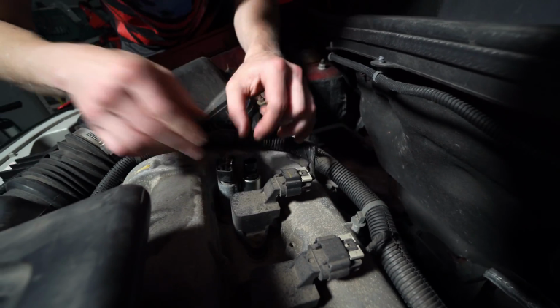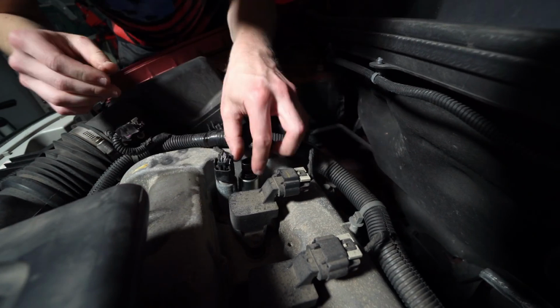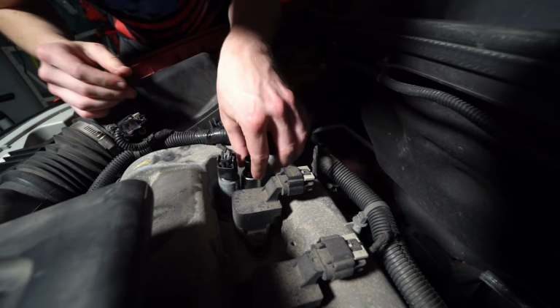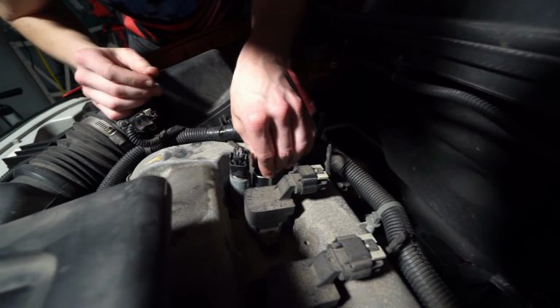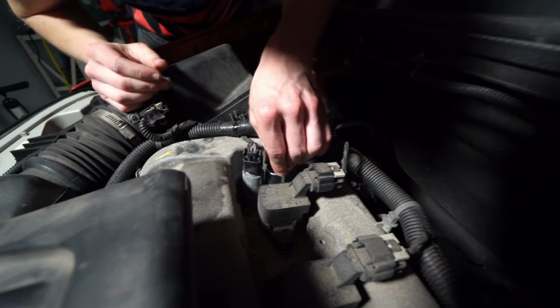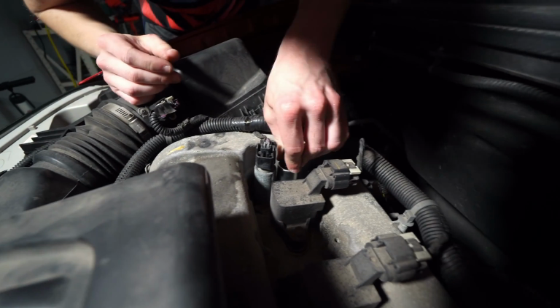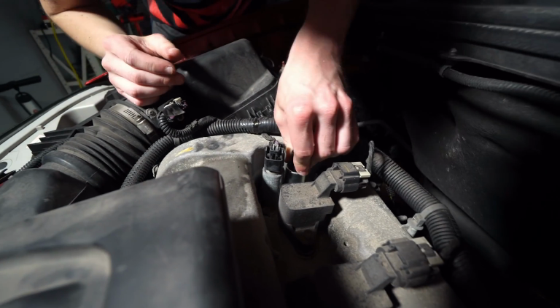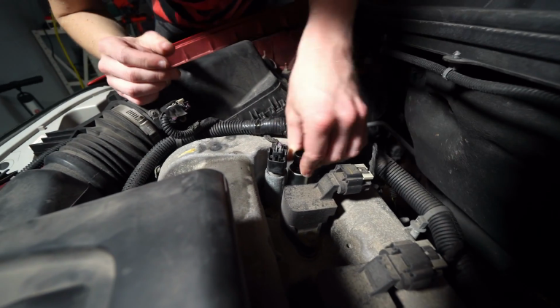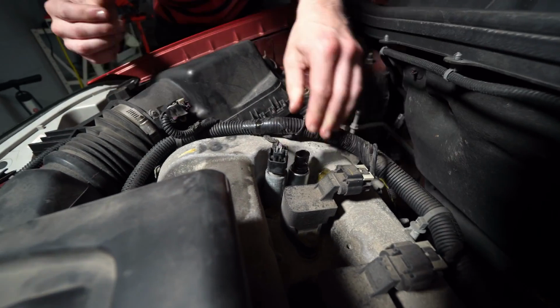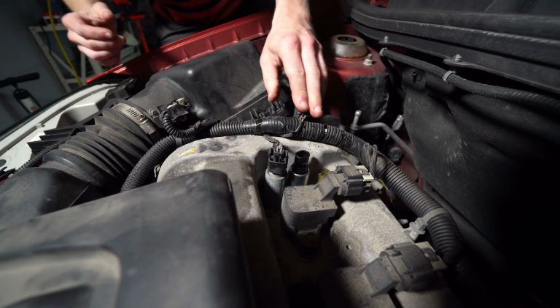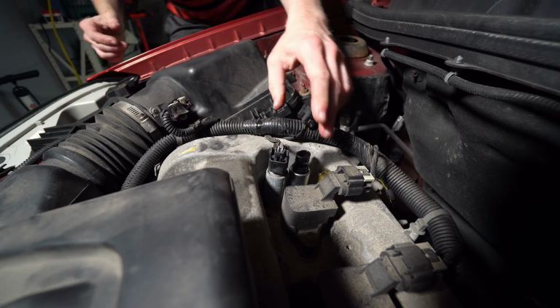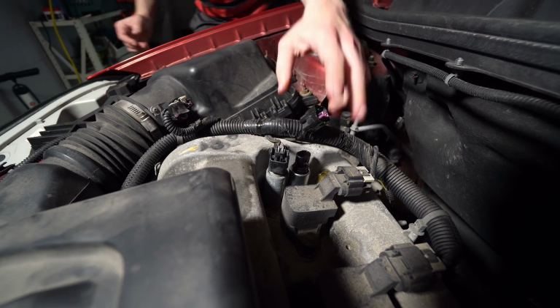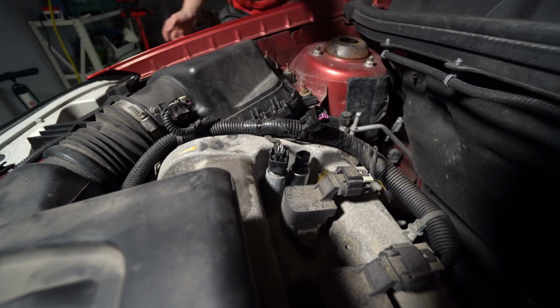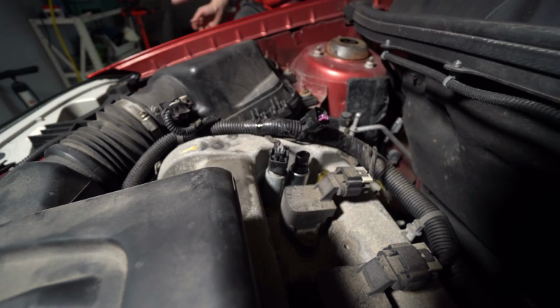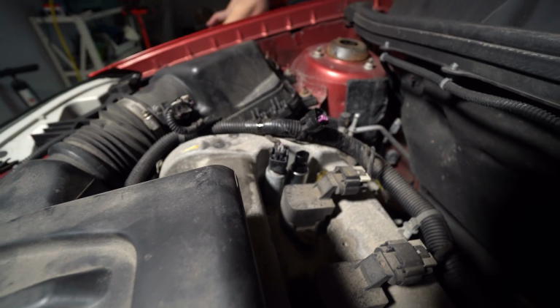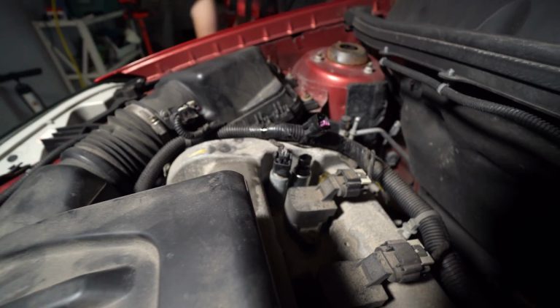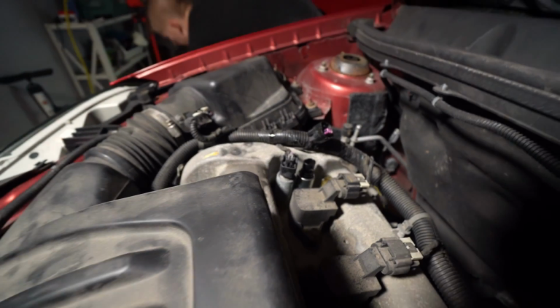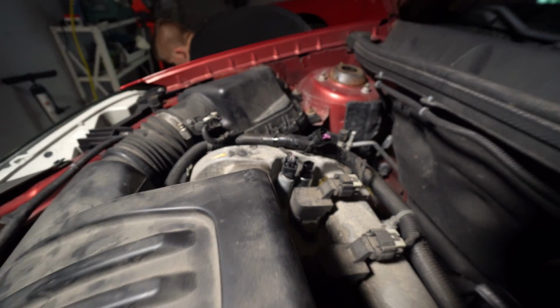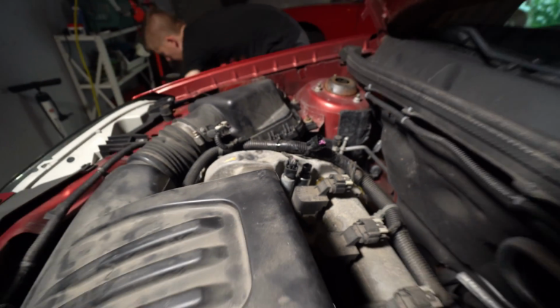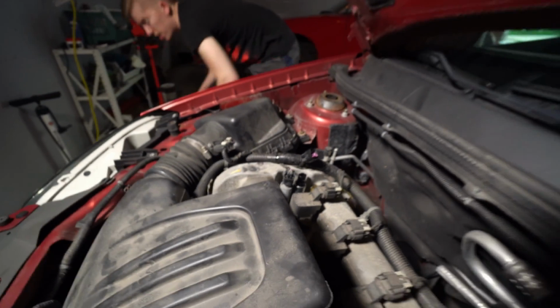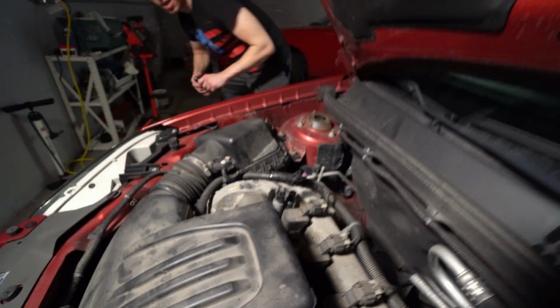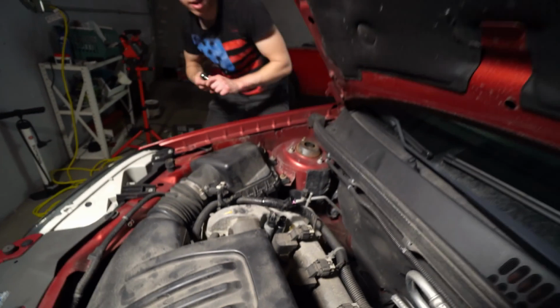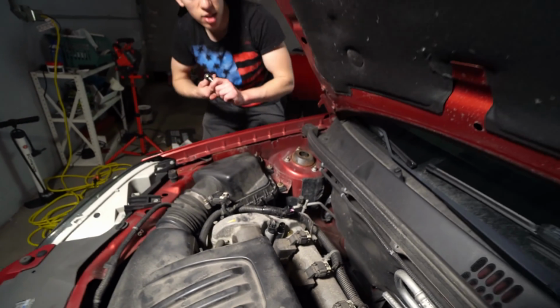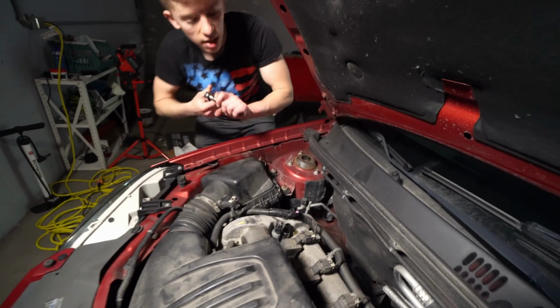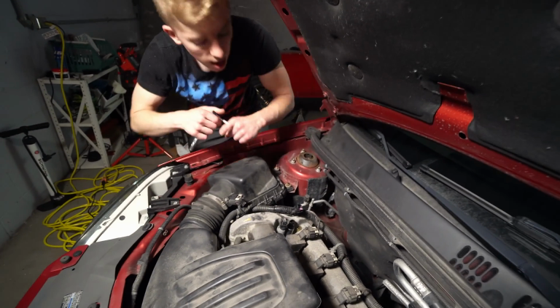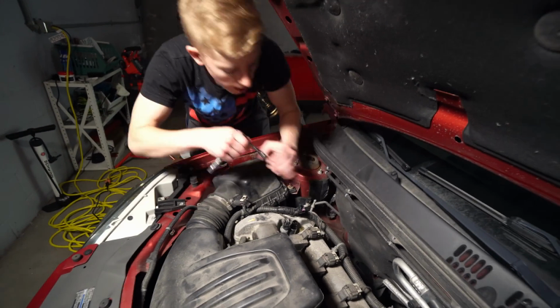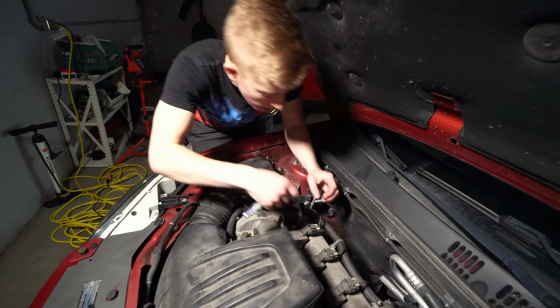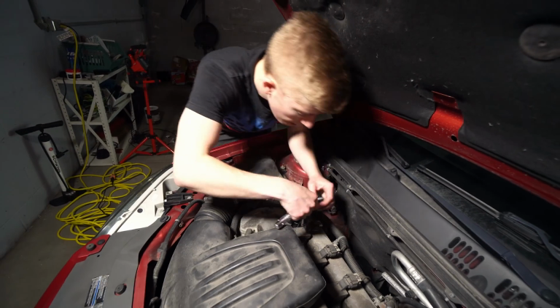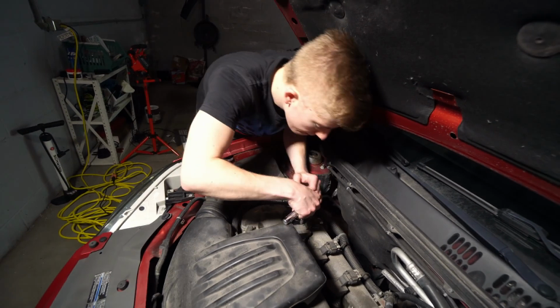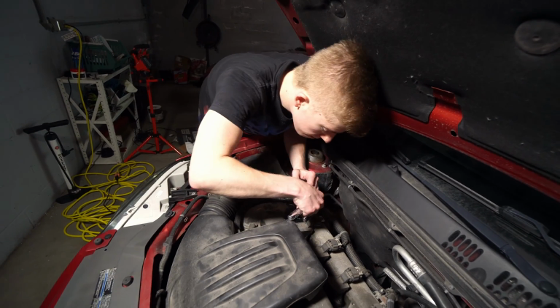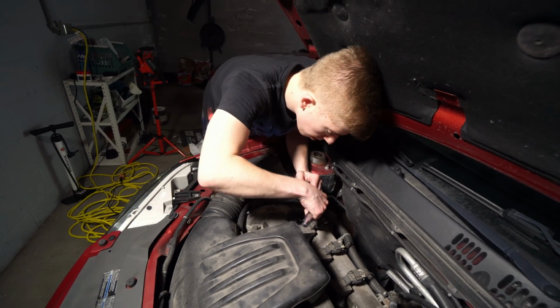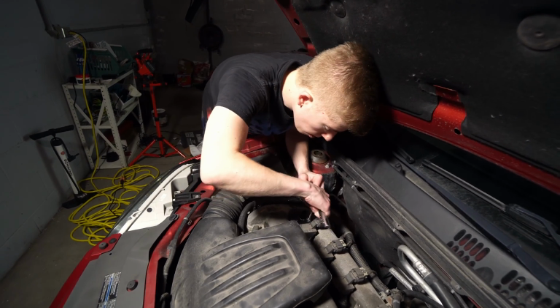Pop her in, tighten that bolt back down, and reset your engine code.